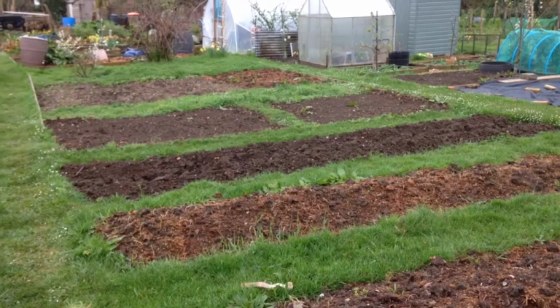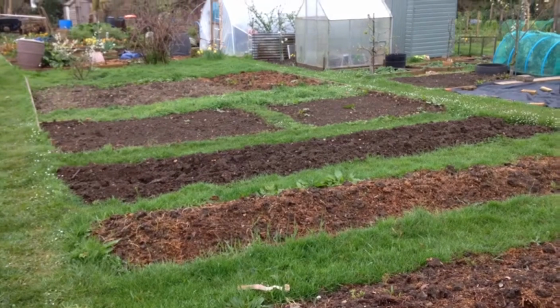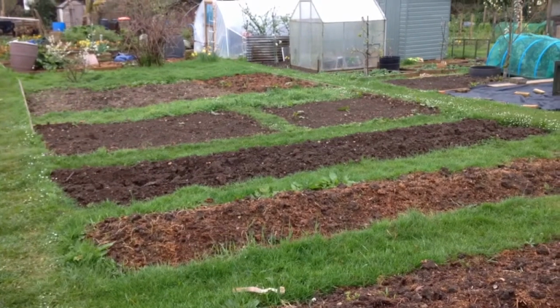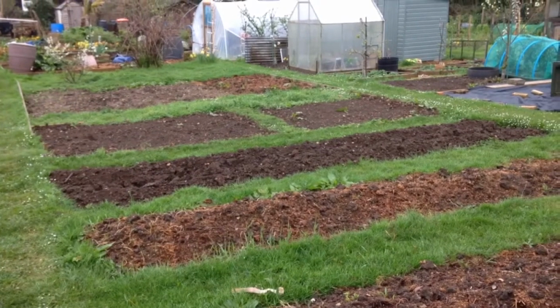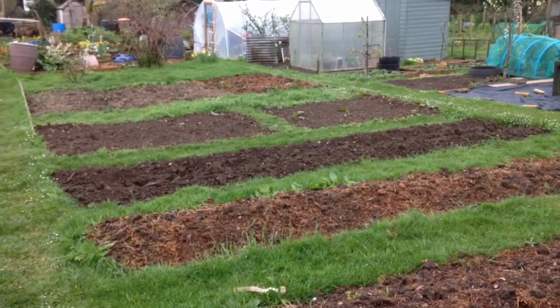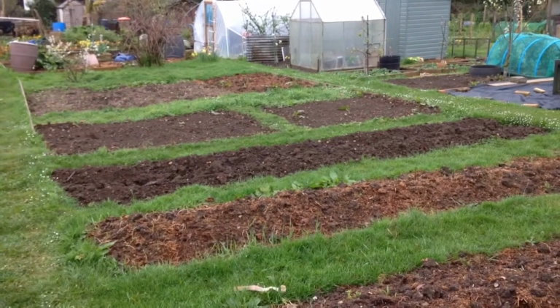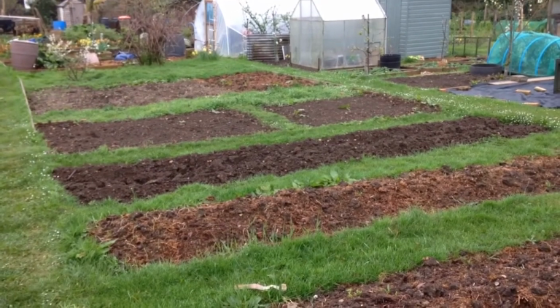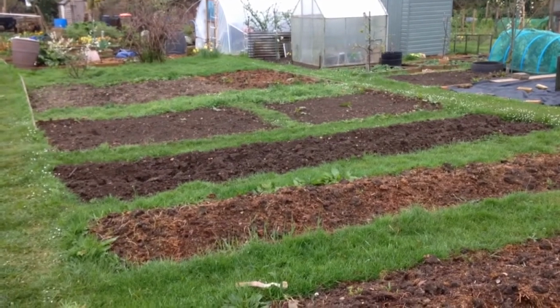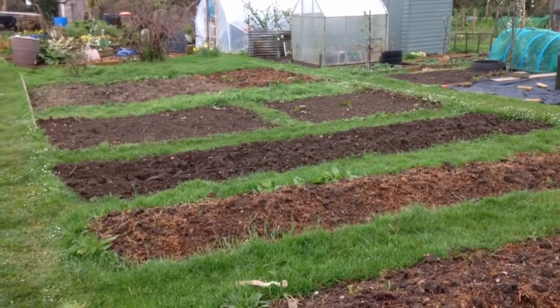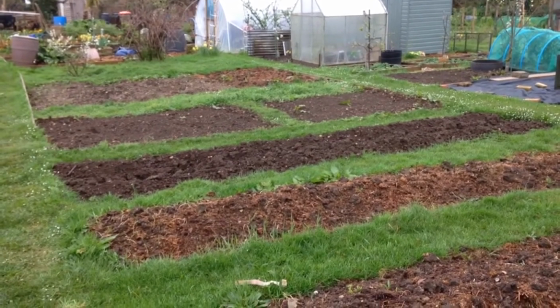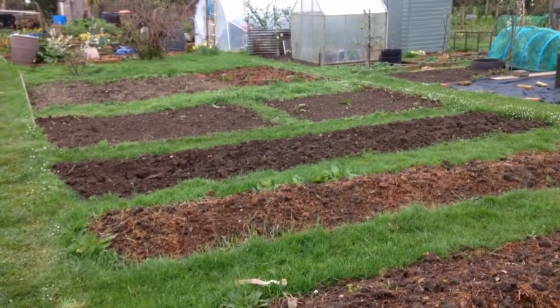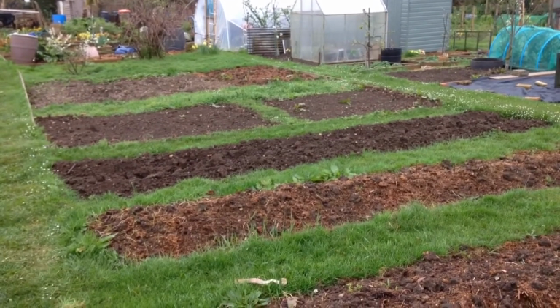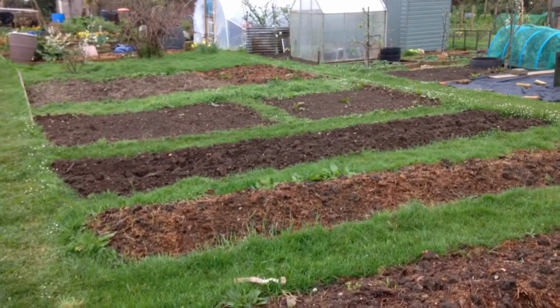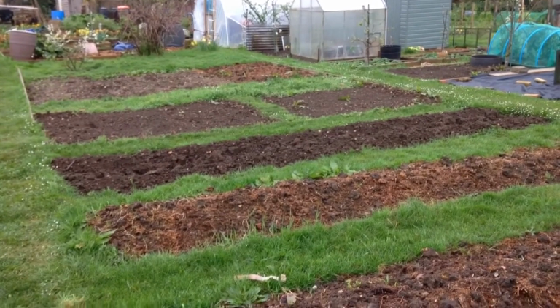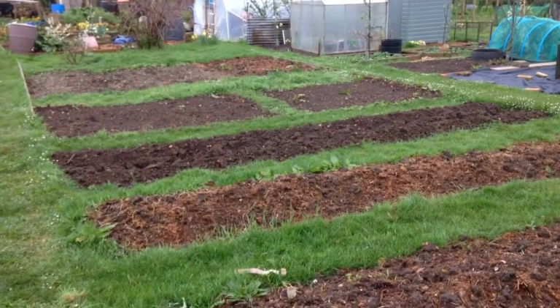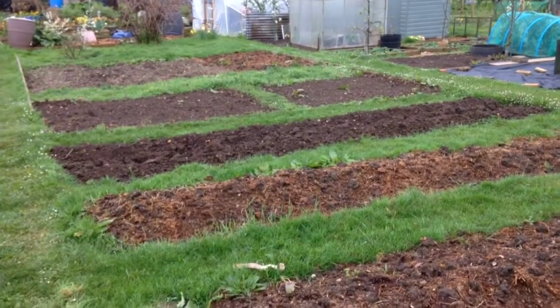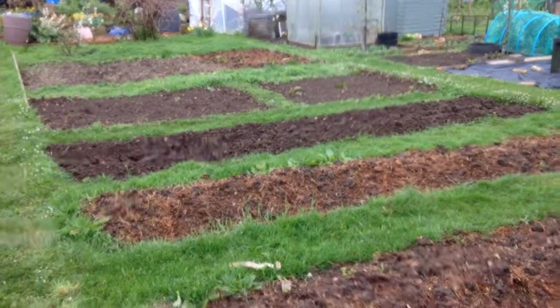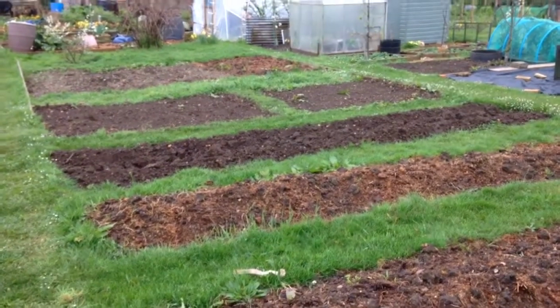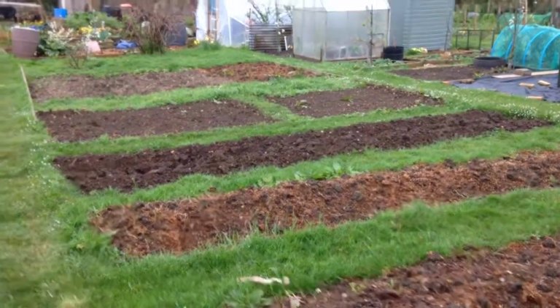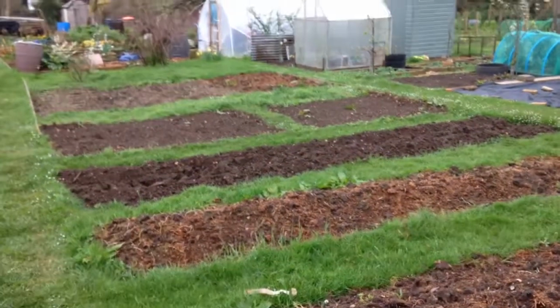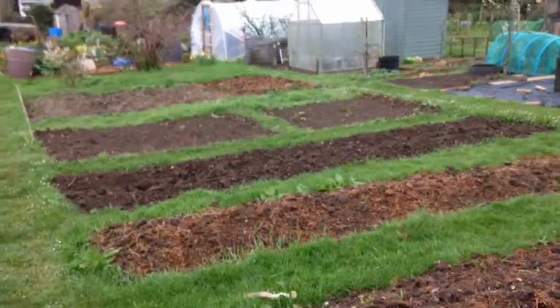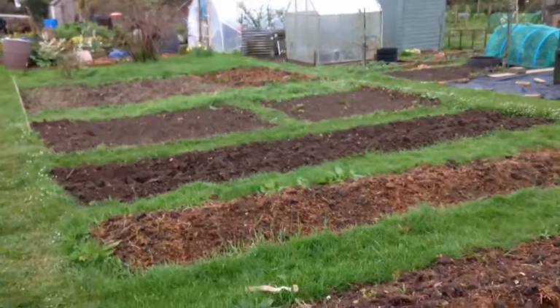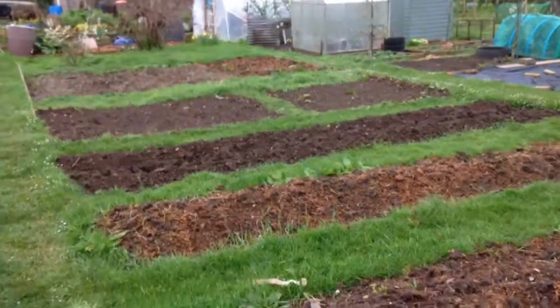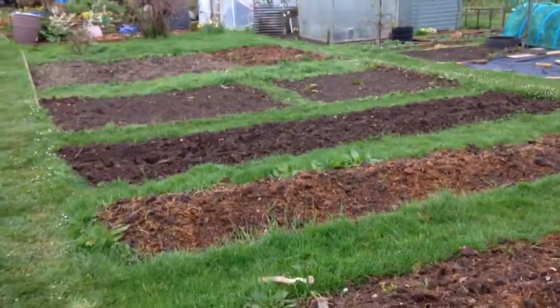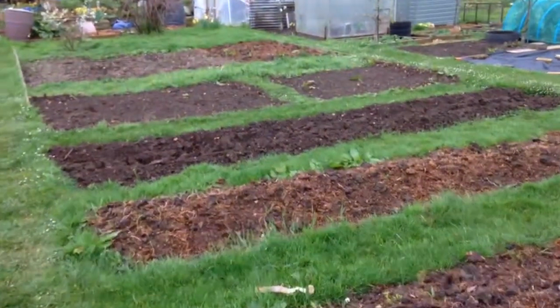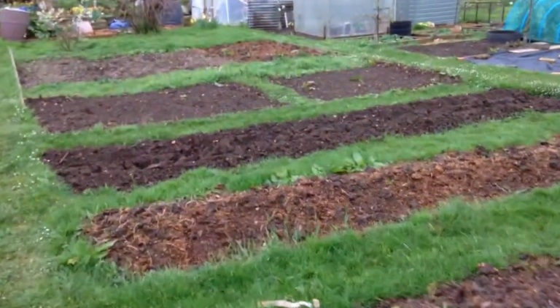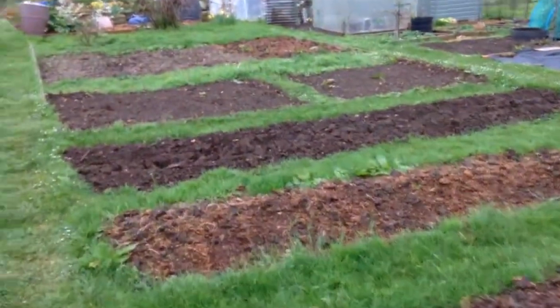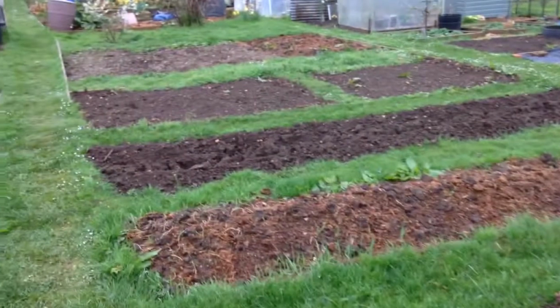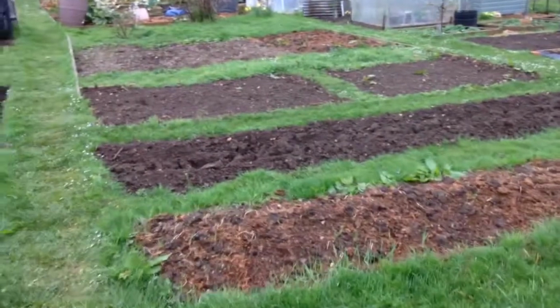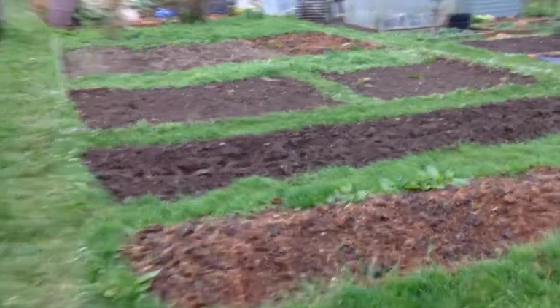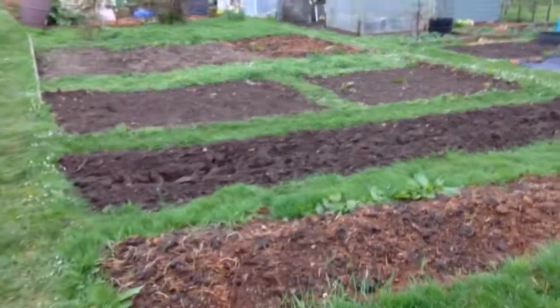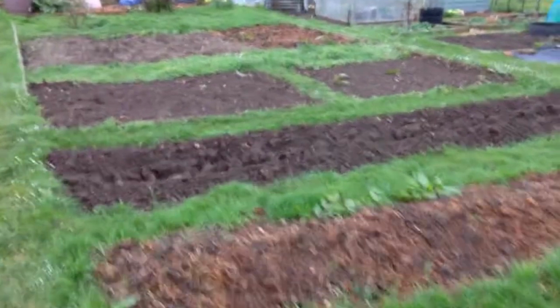Hello and welcome to Mark's Sussex Allotment Episode 19. Just a brief update of the plot.